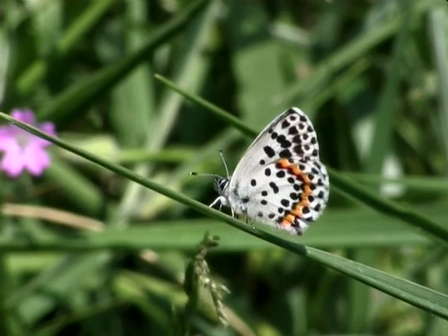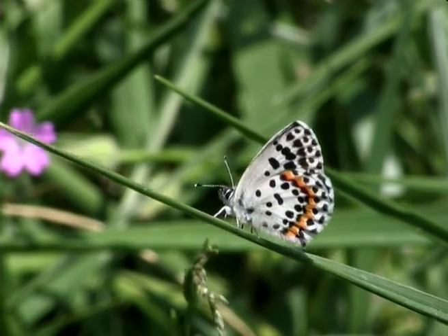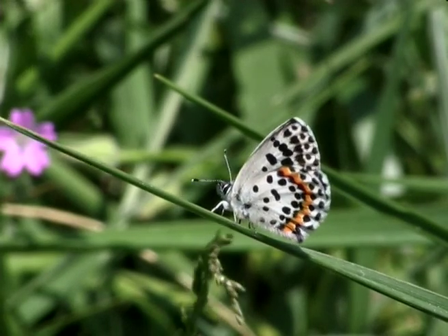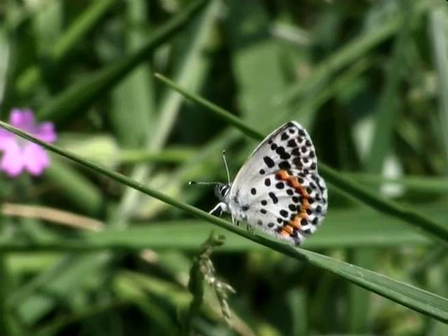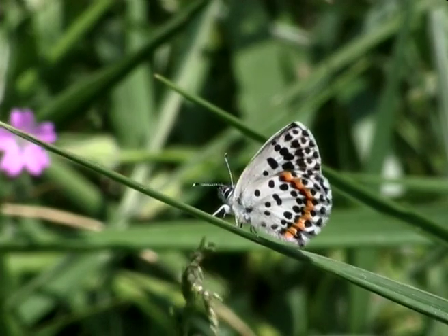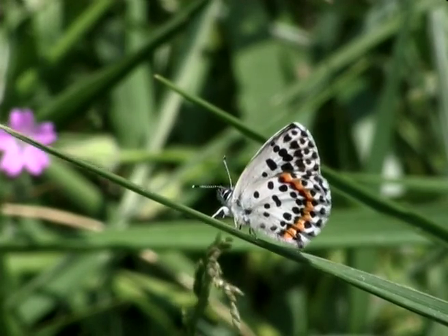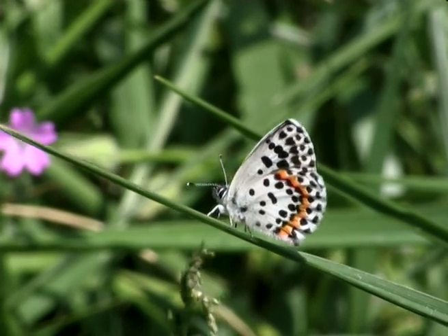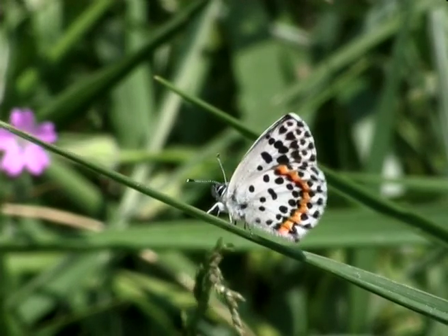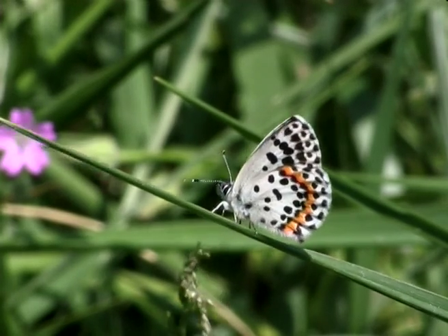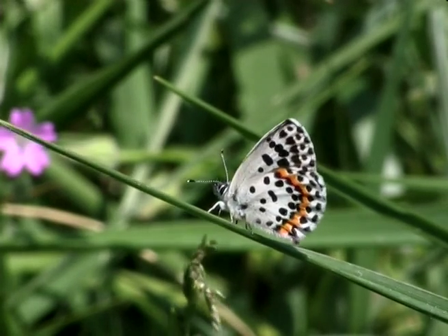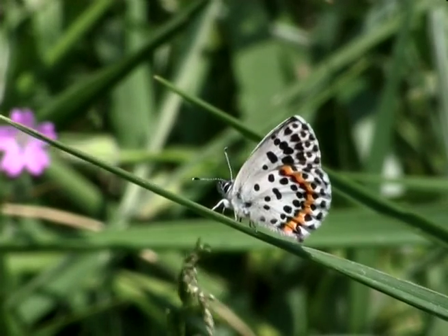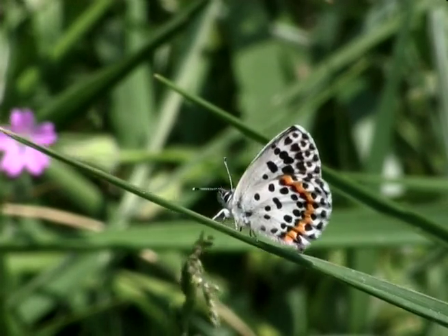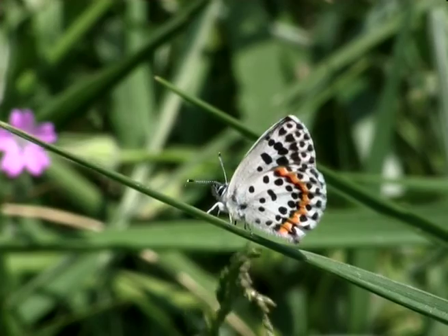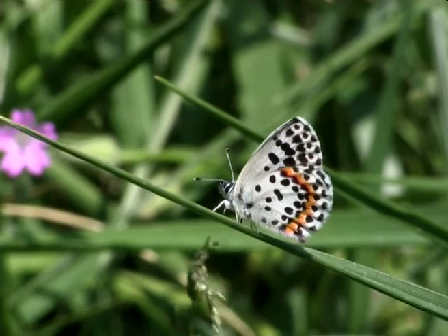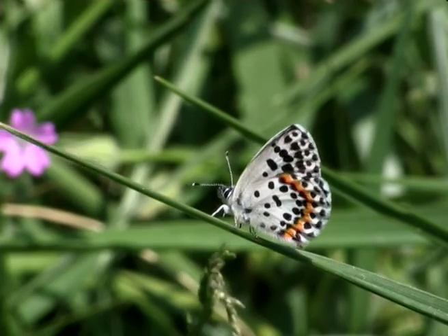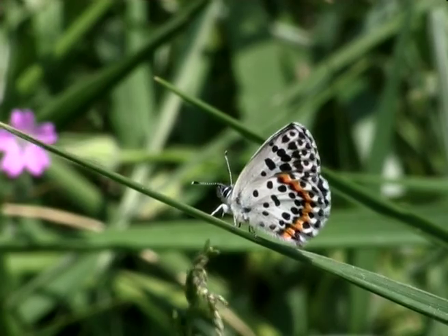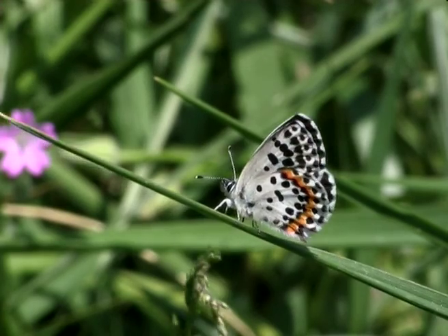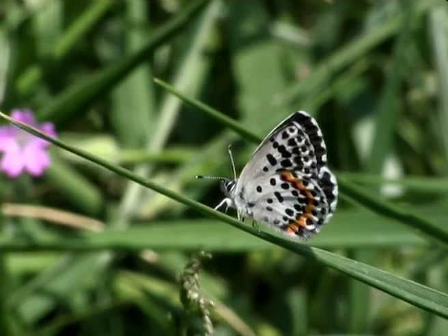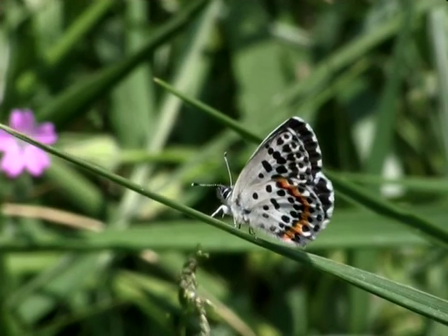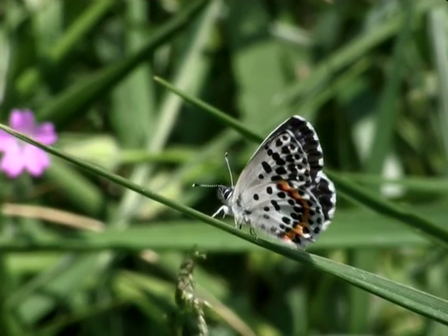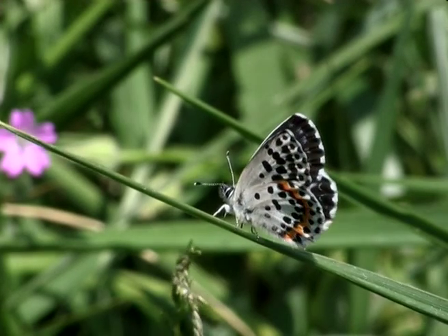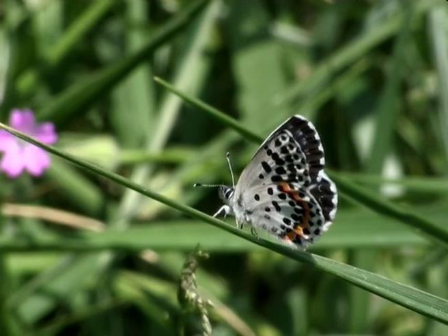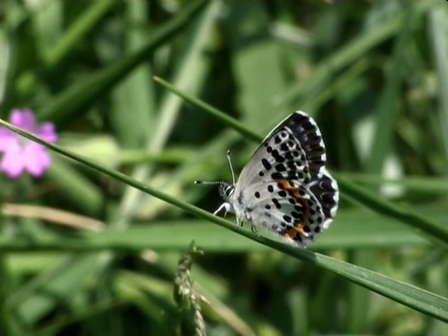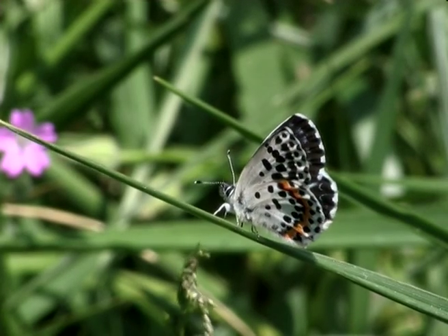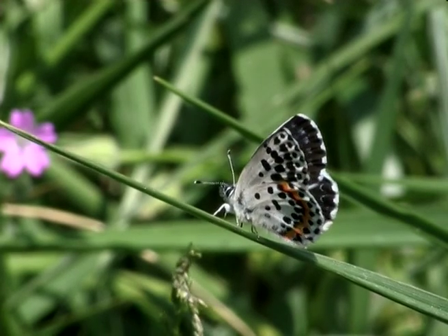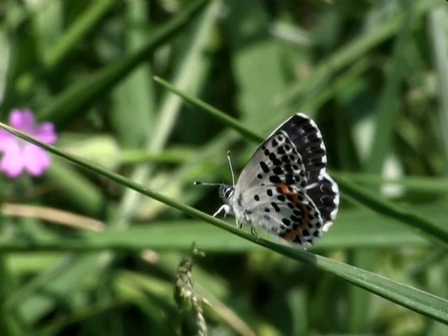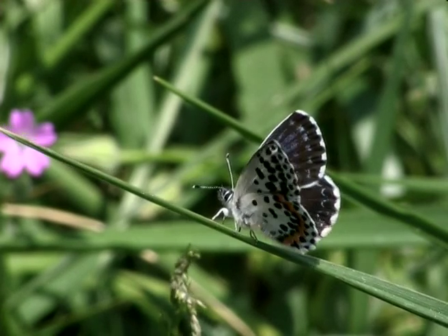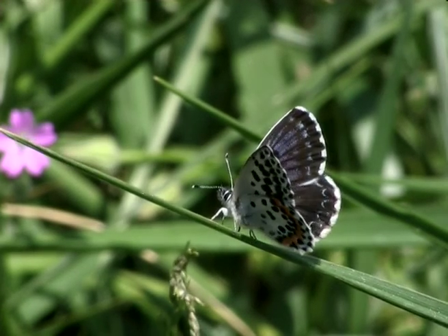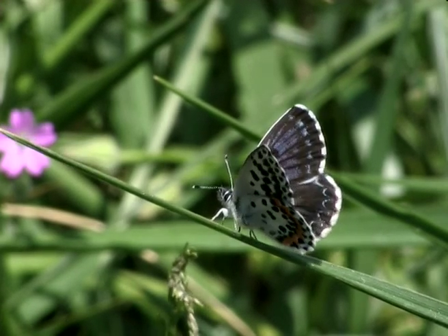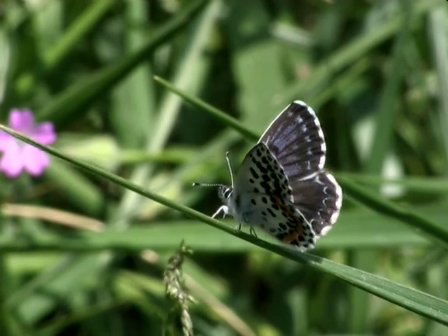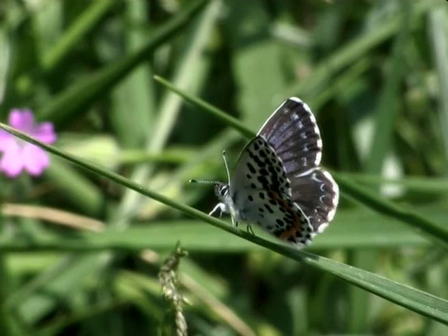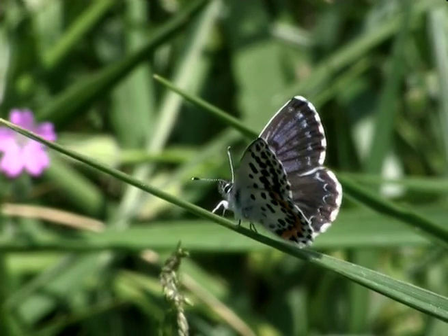From time to time the butterfly rests and opens its wings and warms up in the morning sunshine.